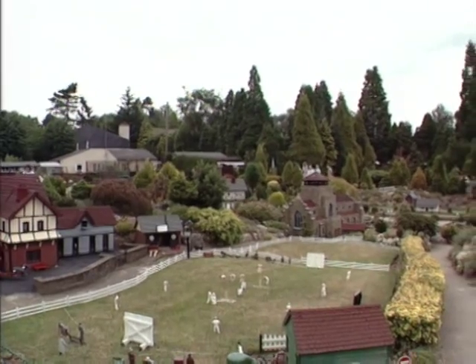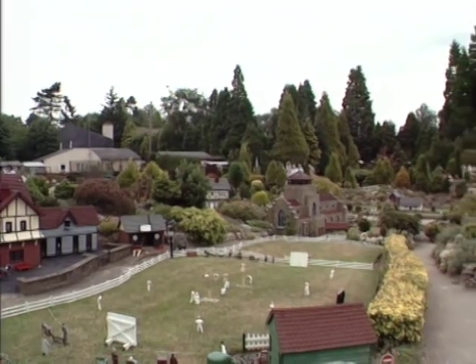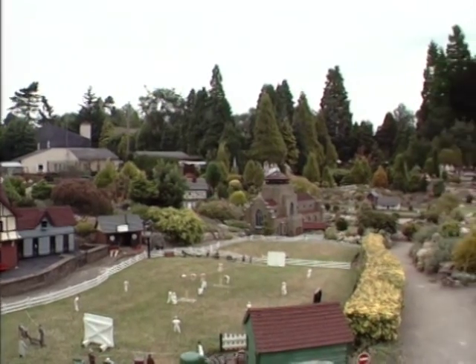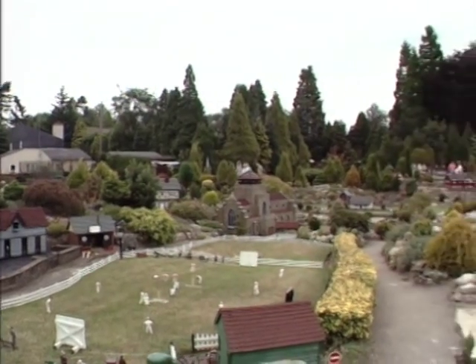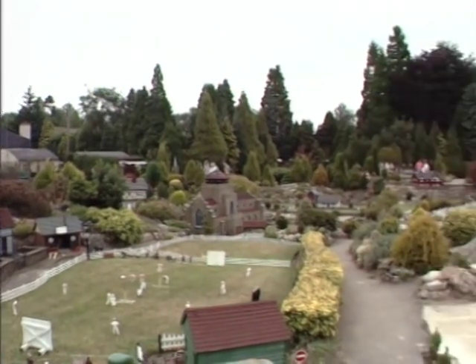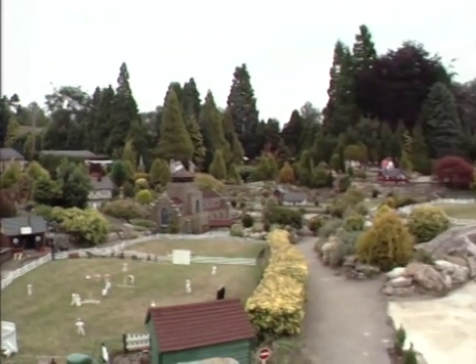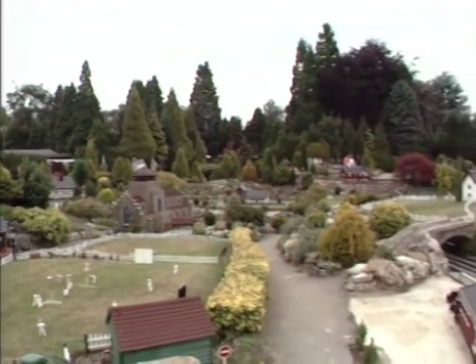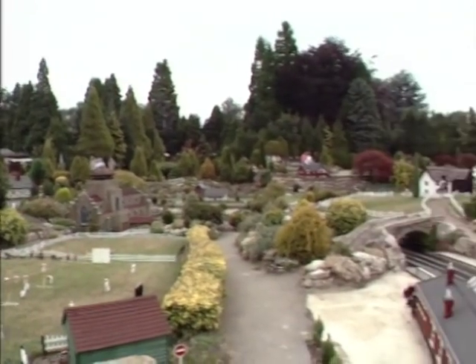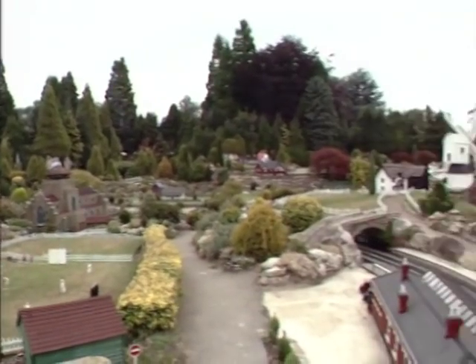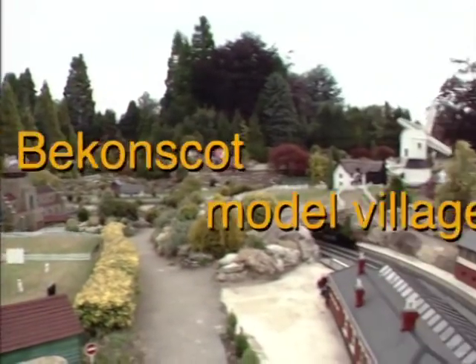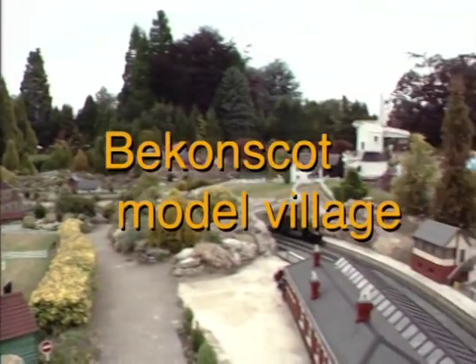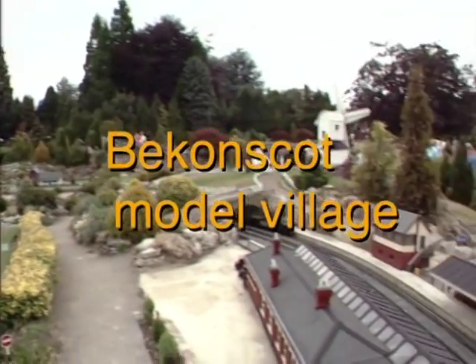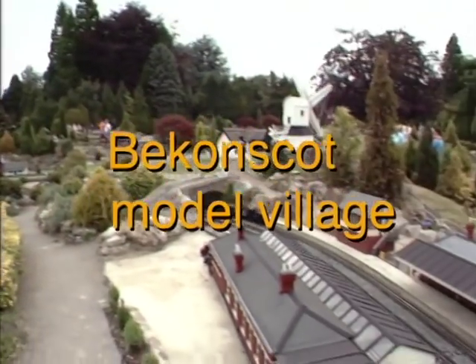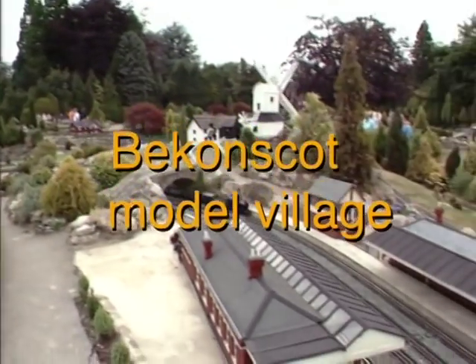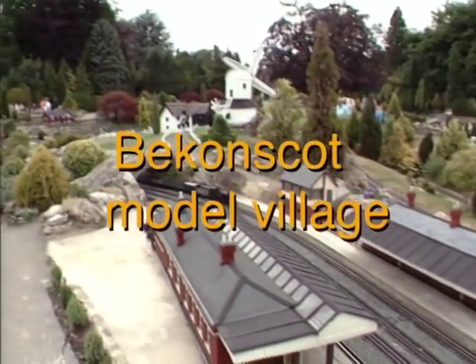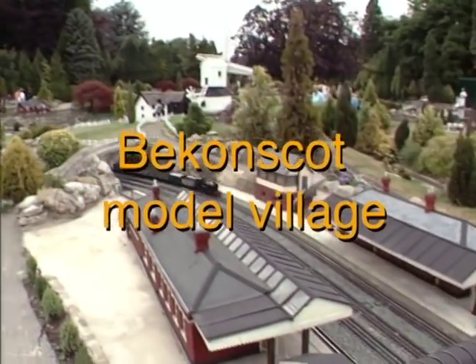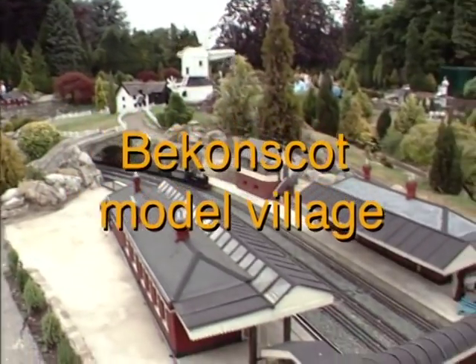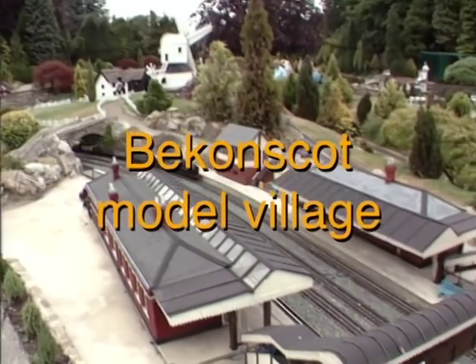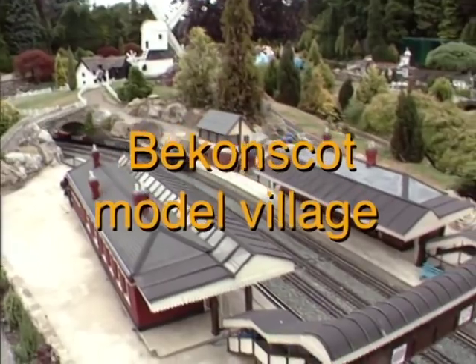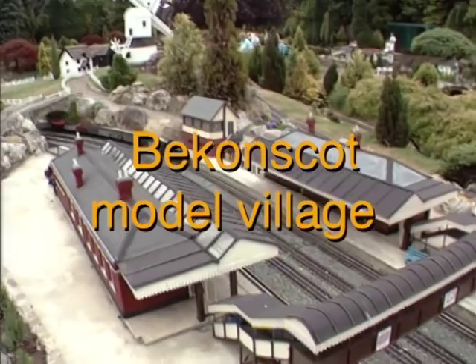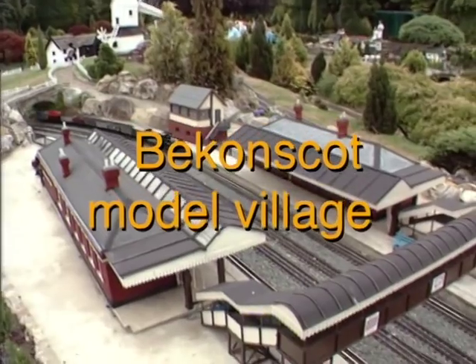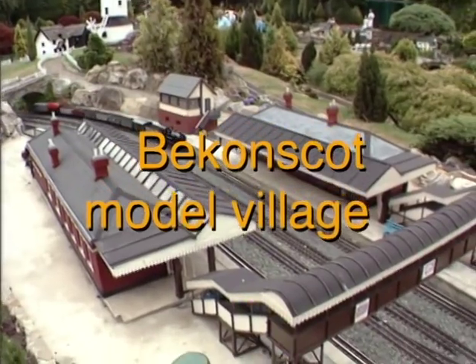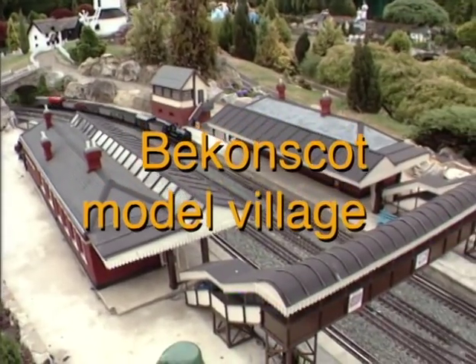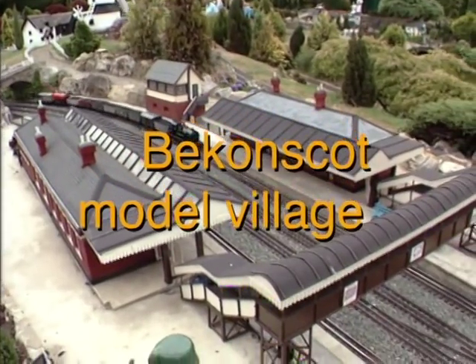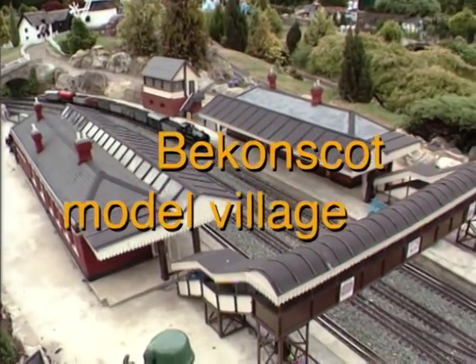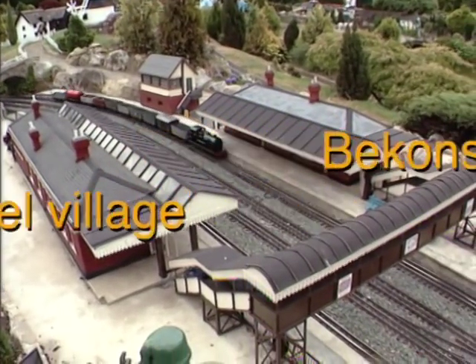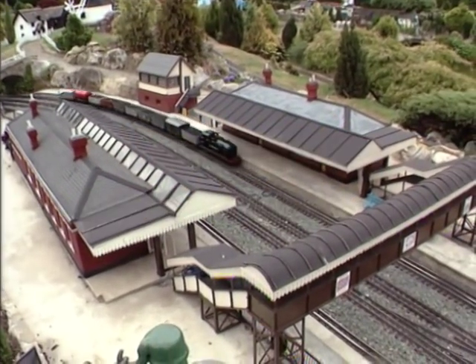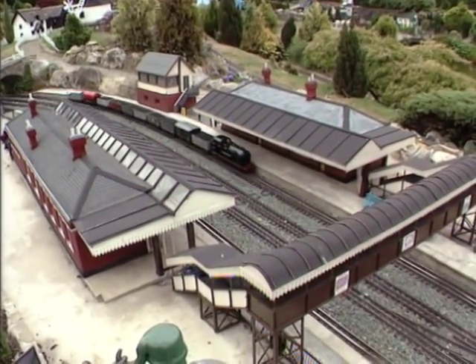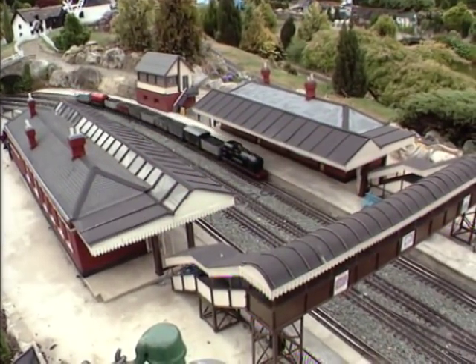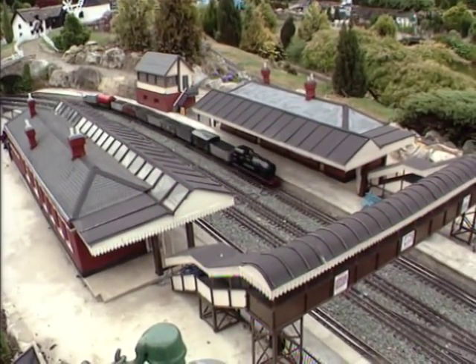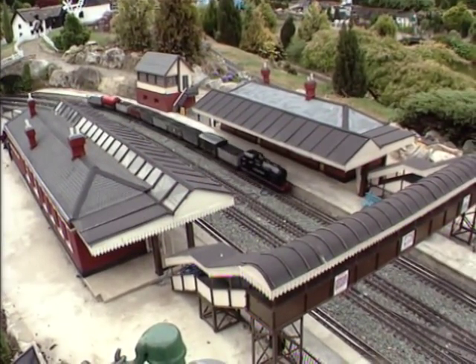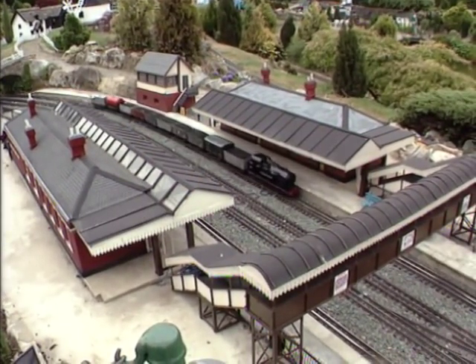Beaconsfield is also well known for its model village, Bekonscot. The name is derived from the combination of Beaconsfield and Ascot.